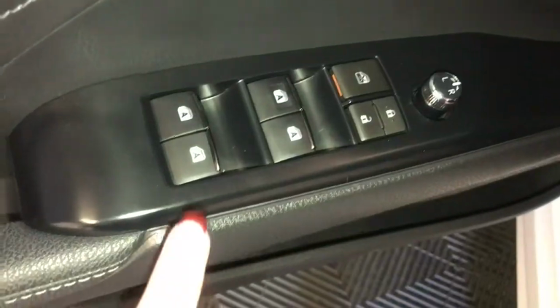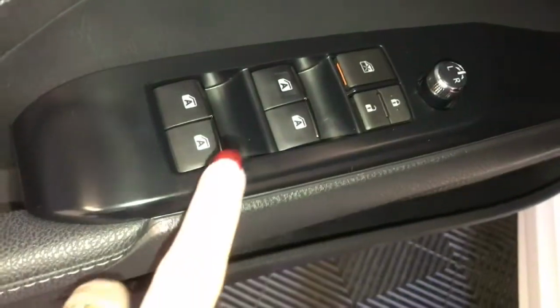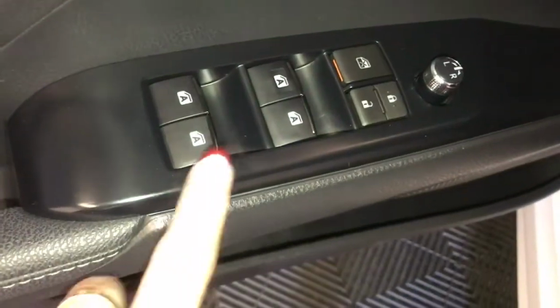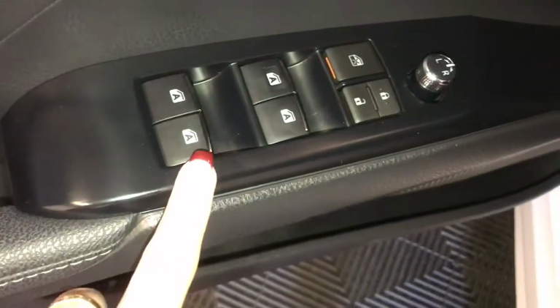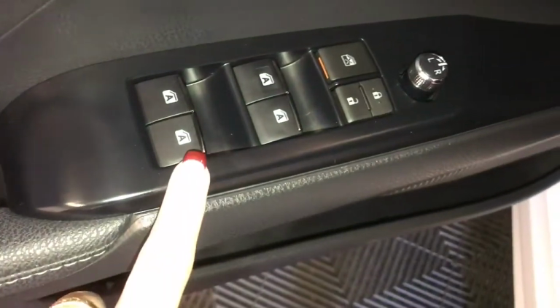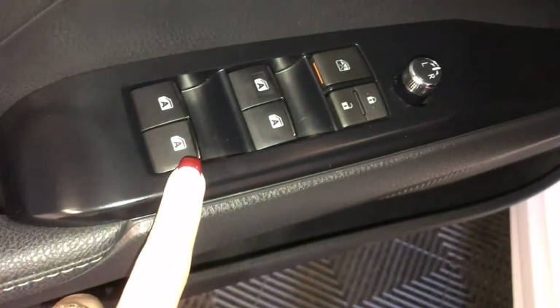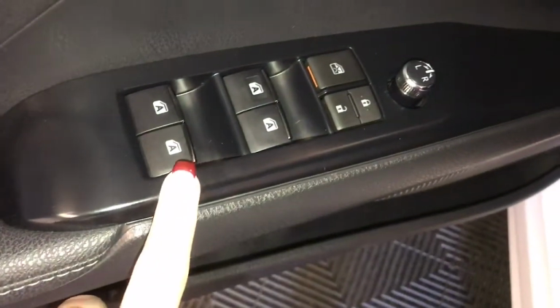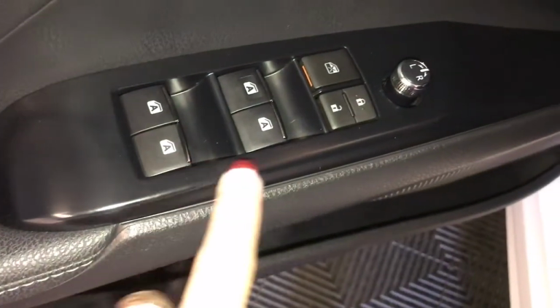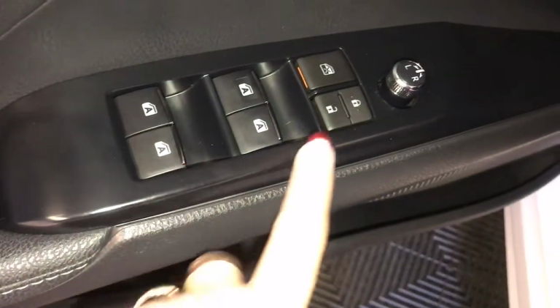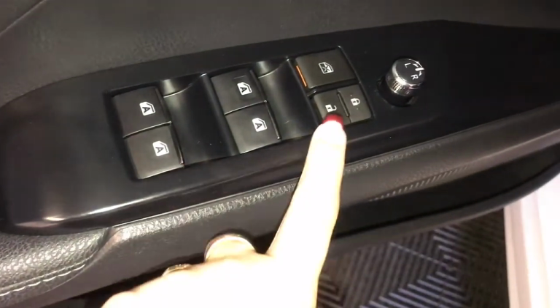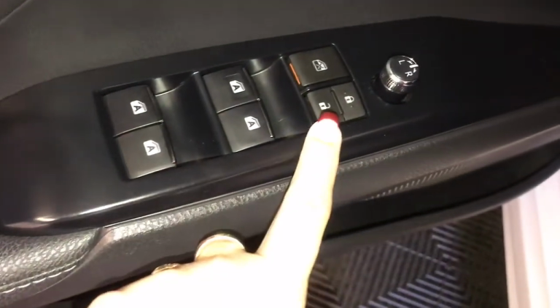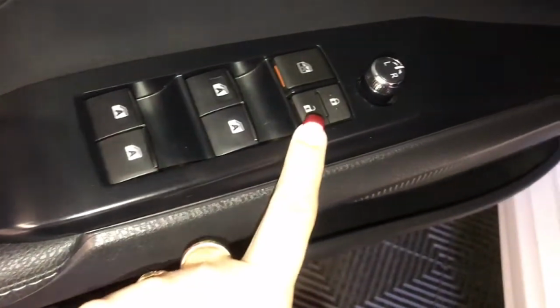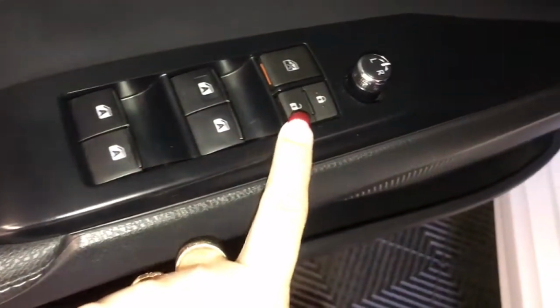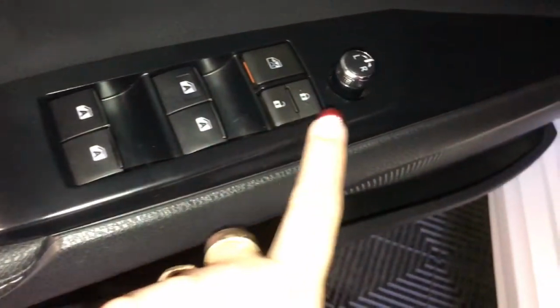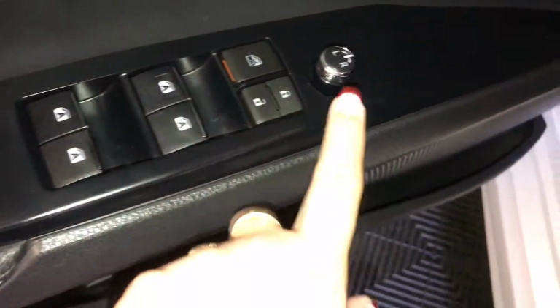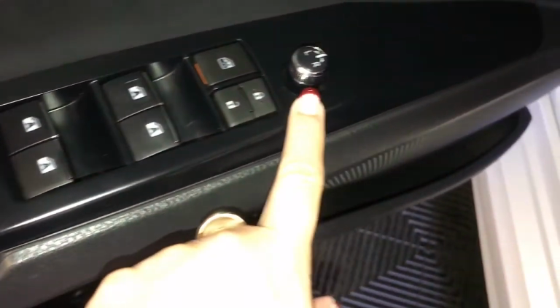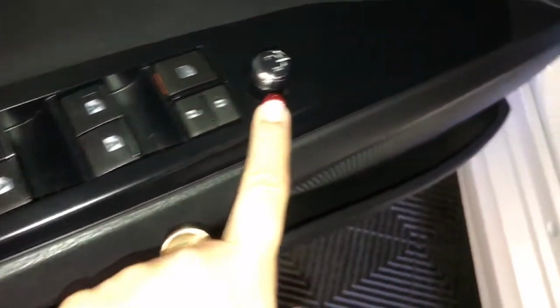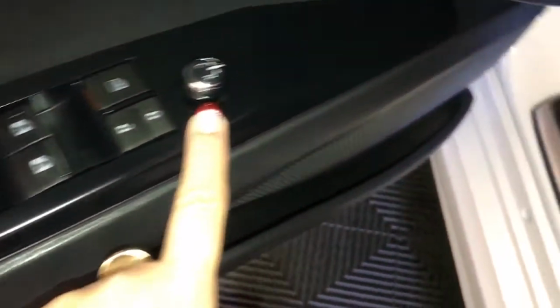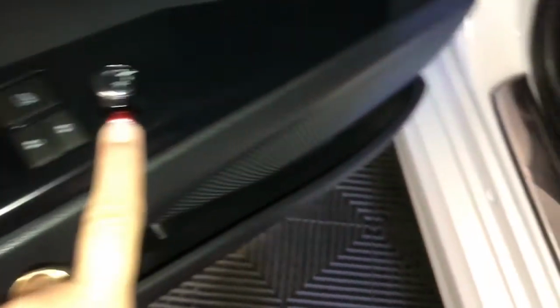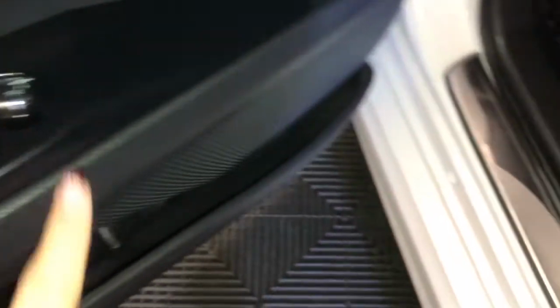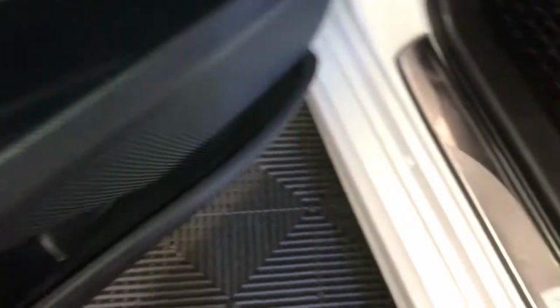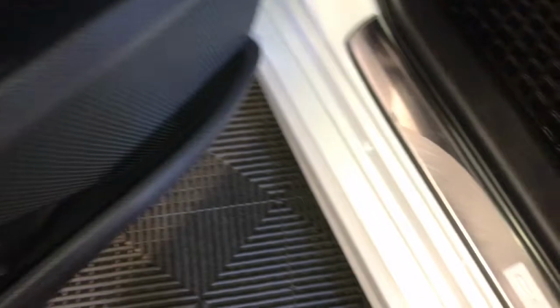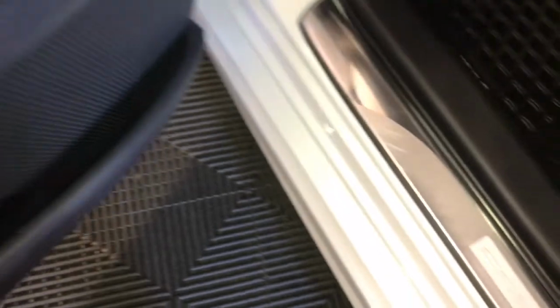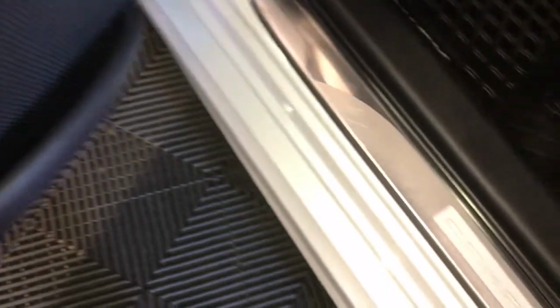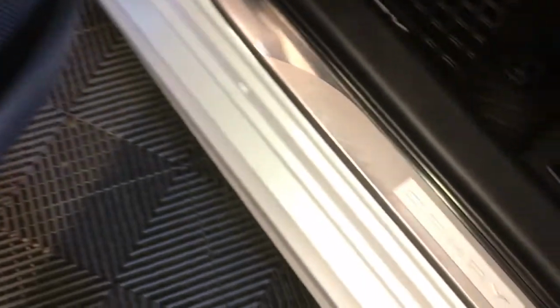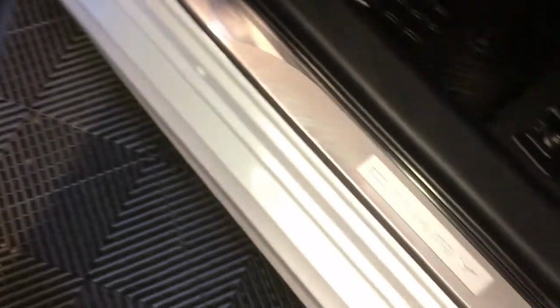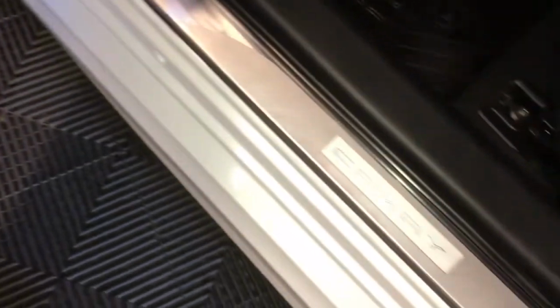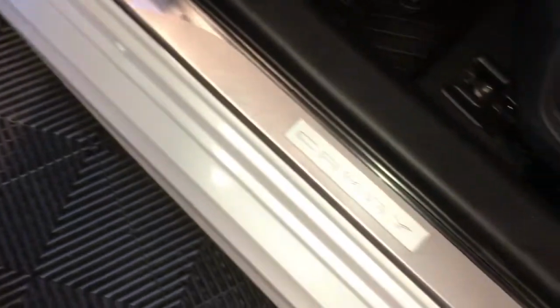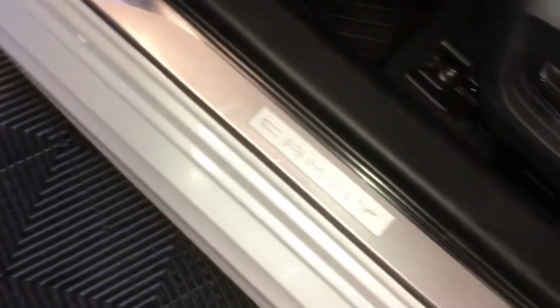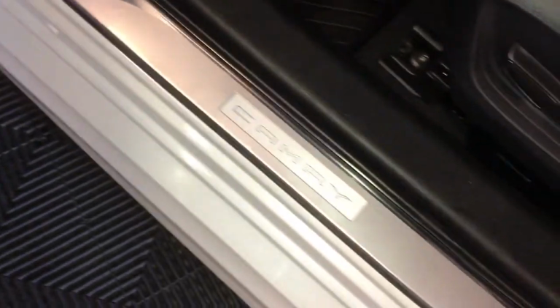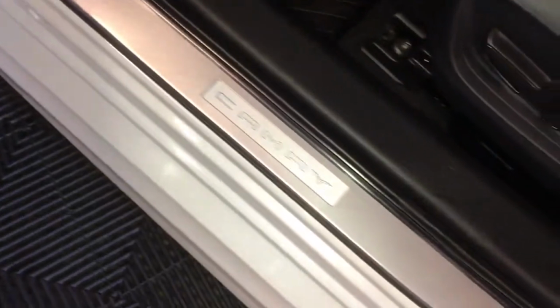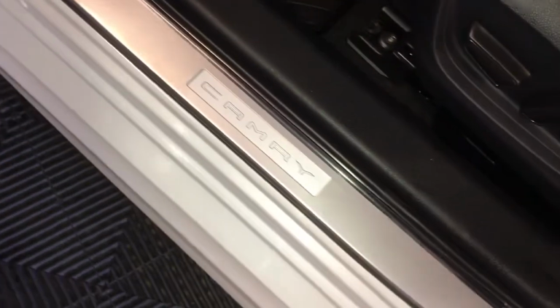Power windows, power locks, power mirrors, and scuff plate.